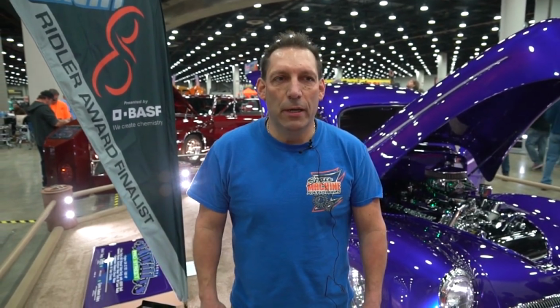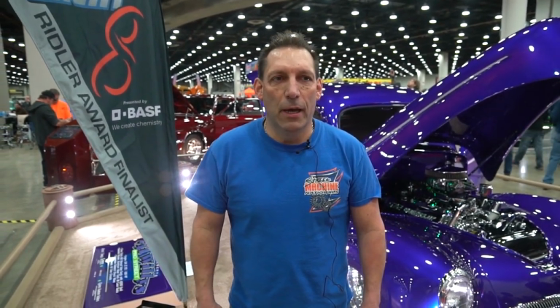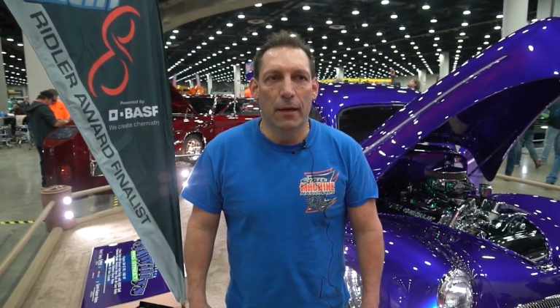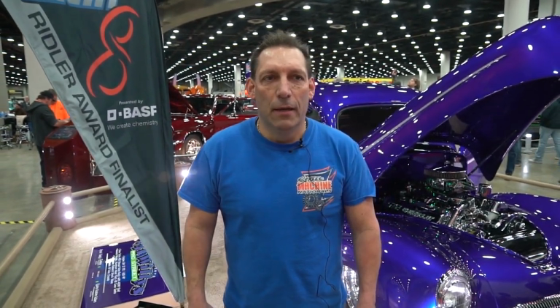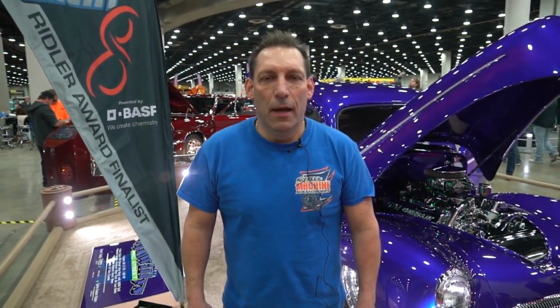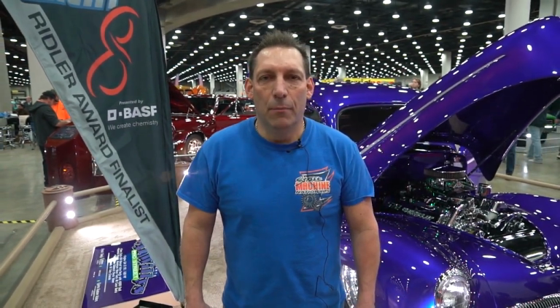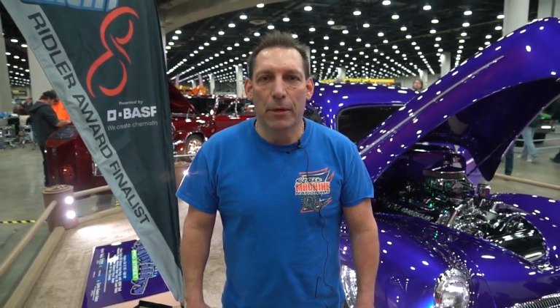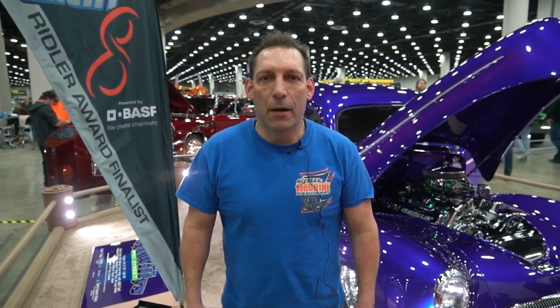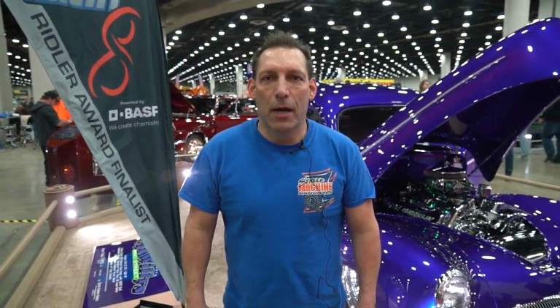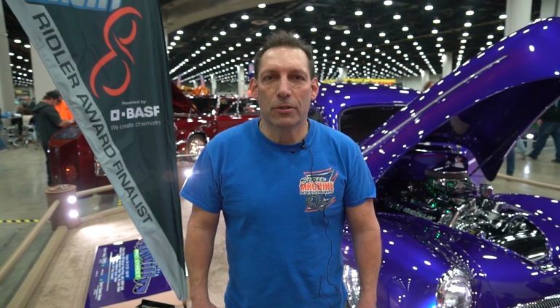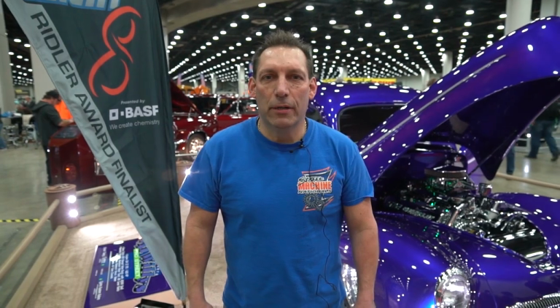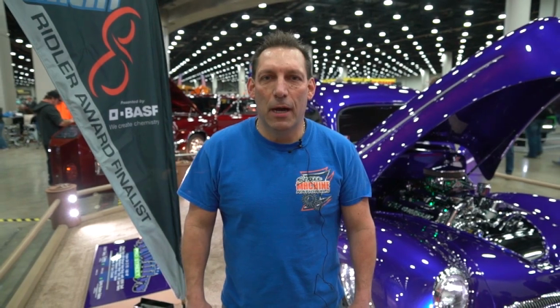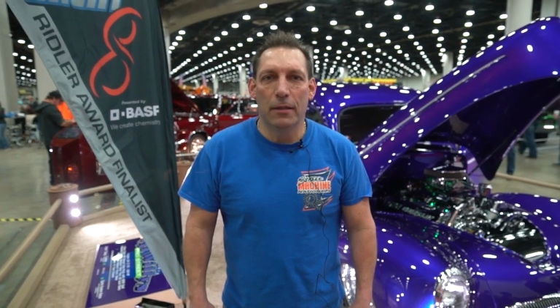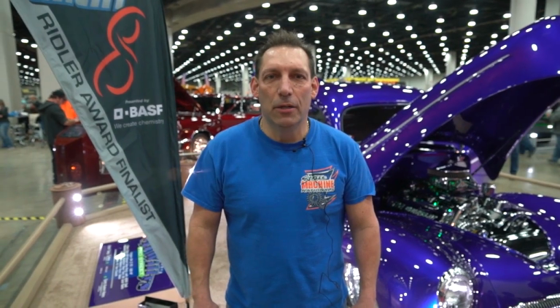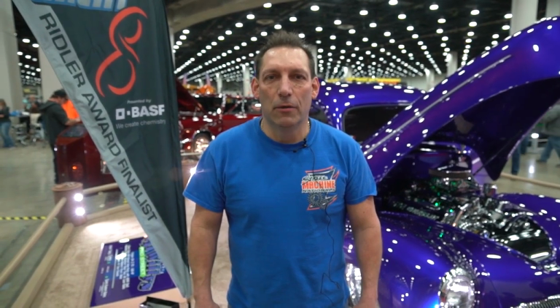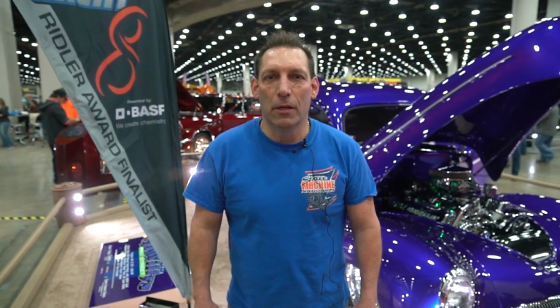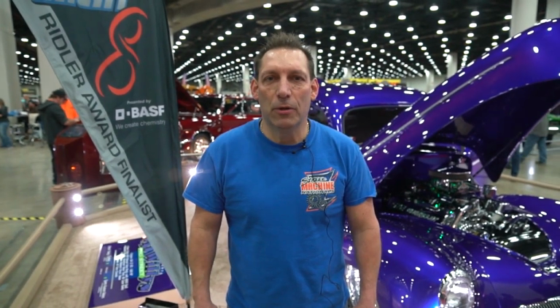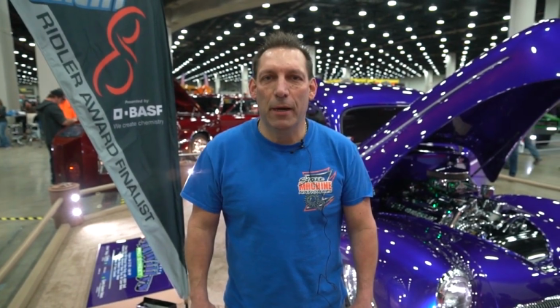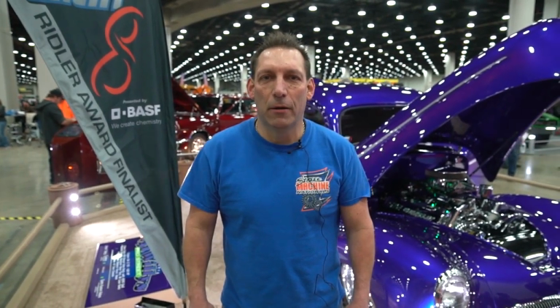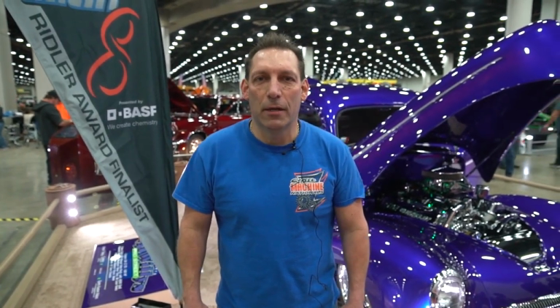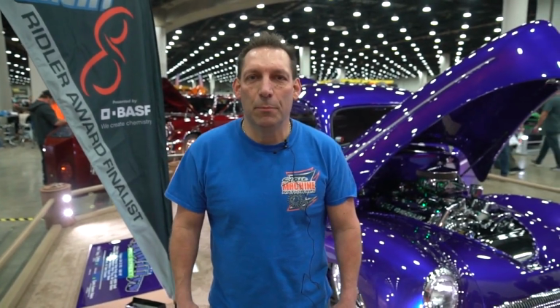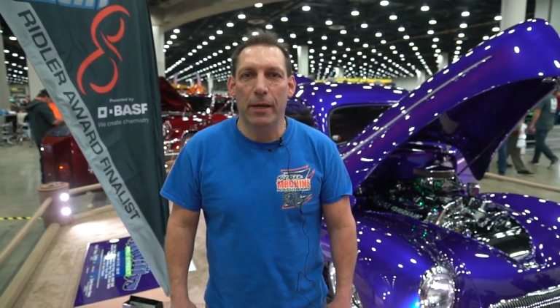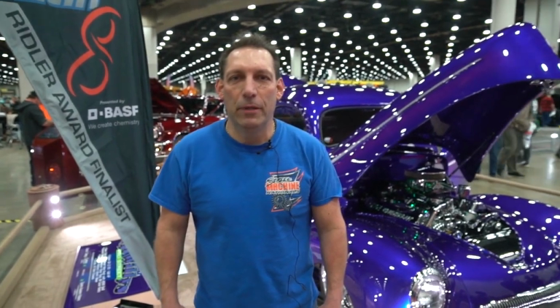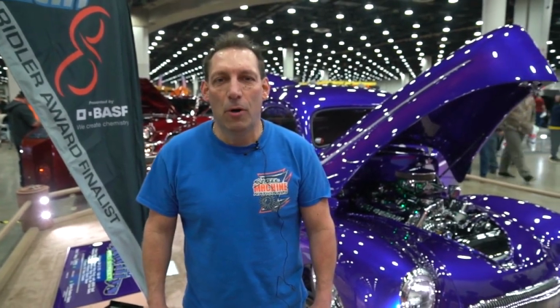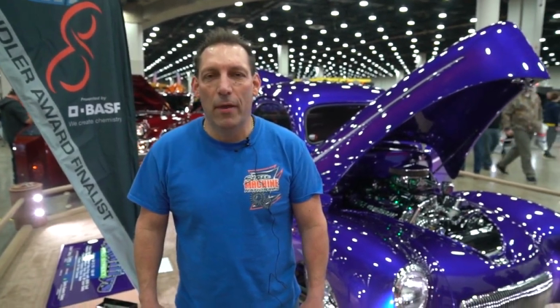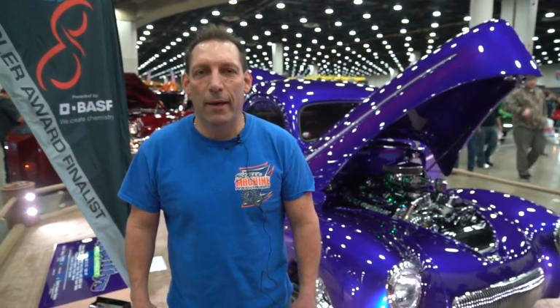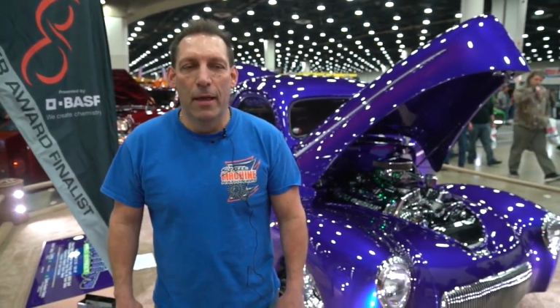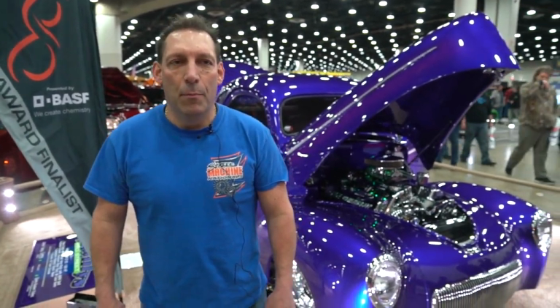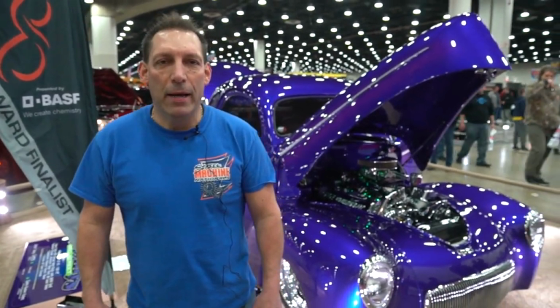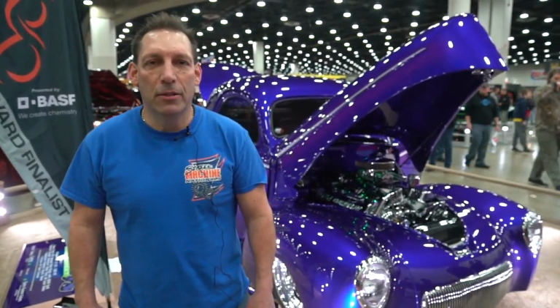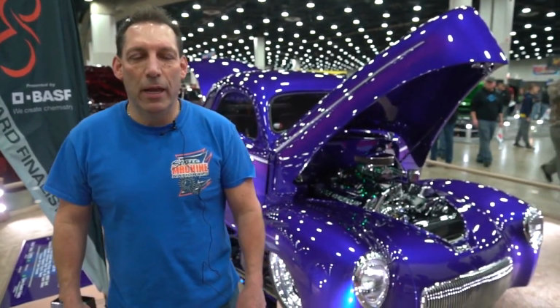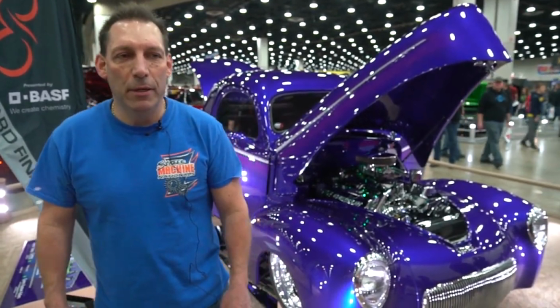We build hot rods, street rods, collision repair, custom paint — we do all that. Bikes, you name it.